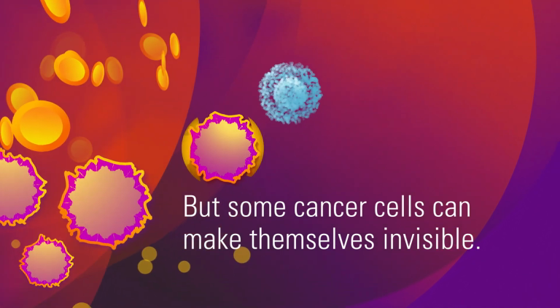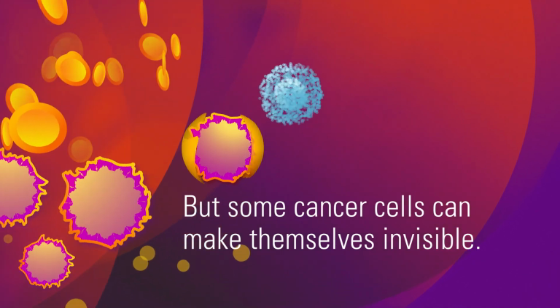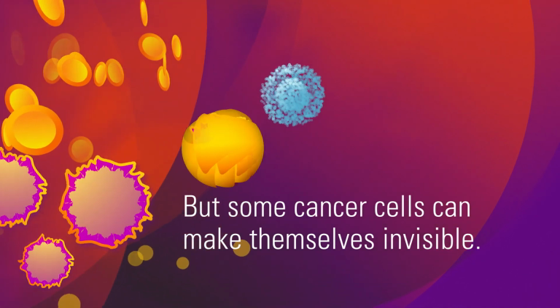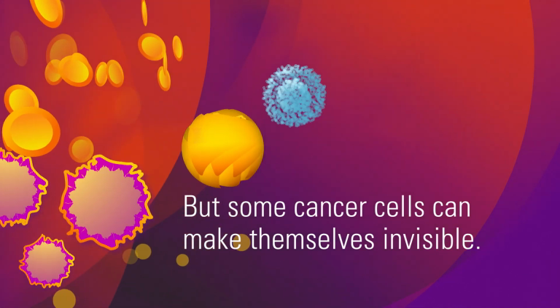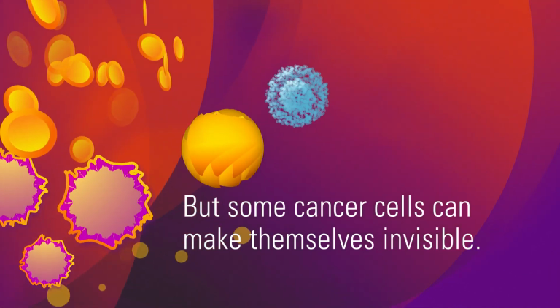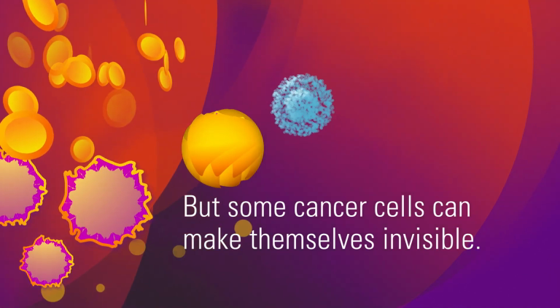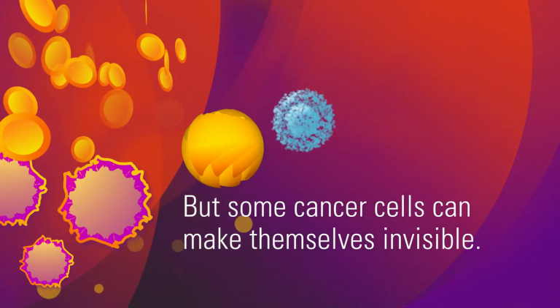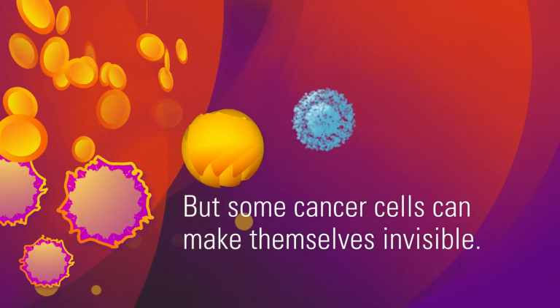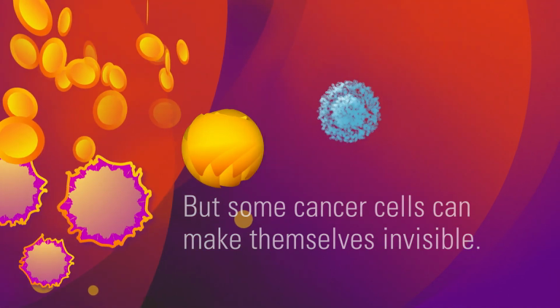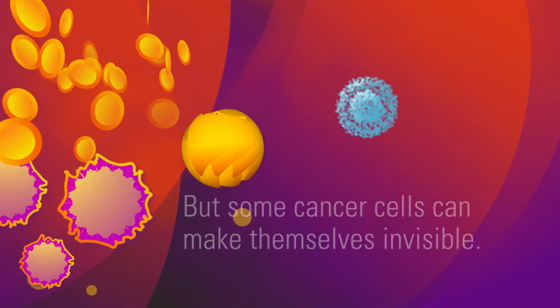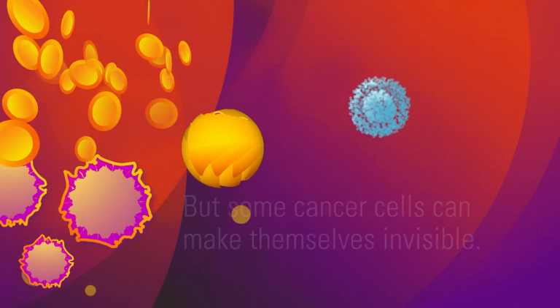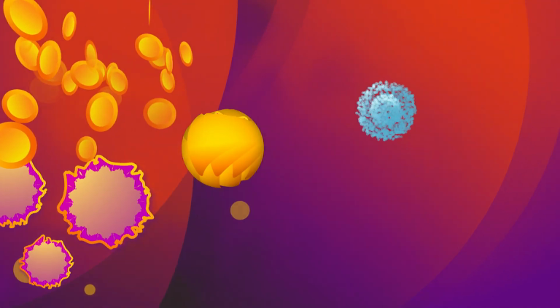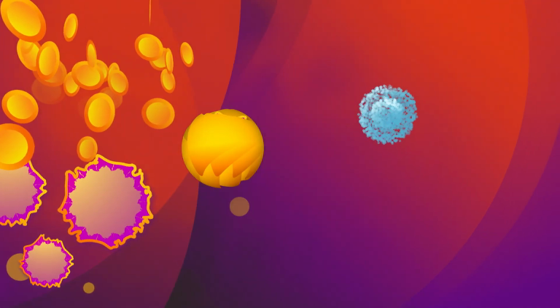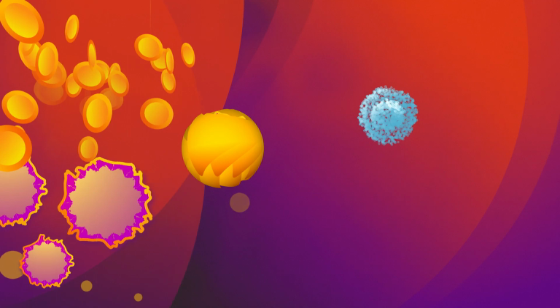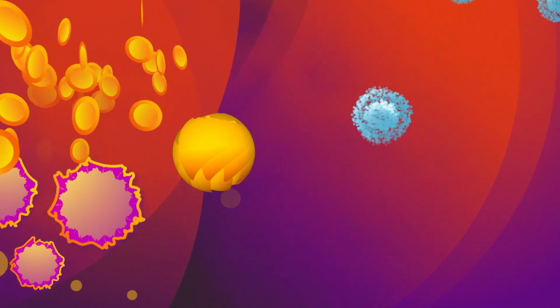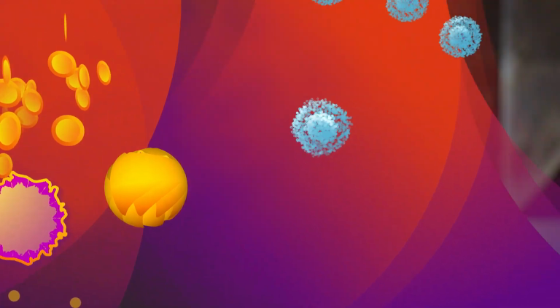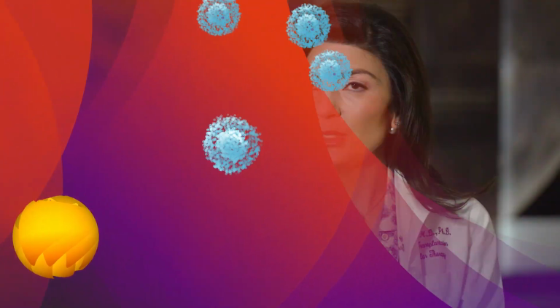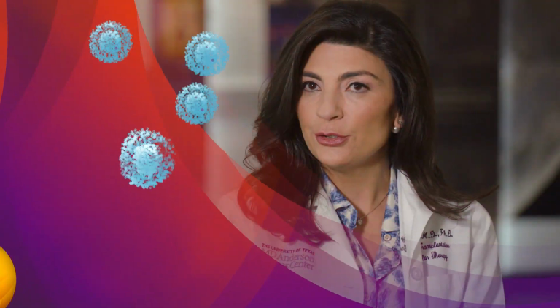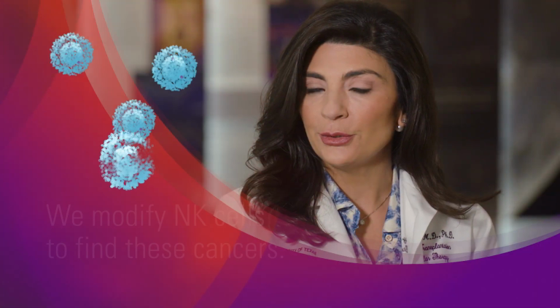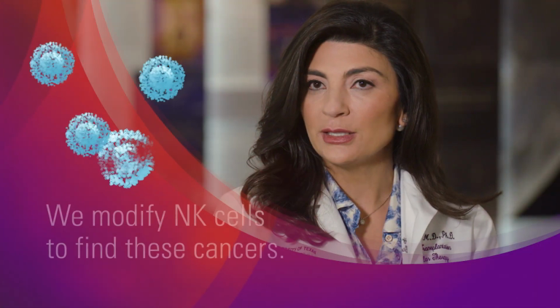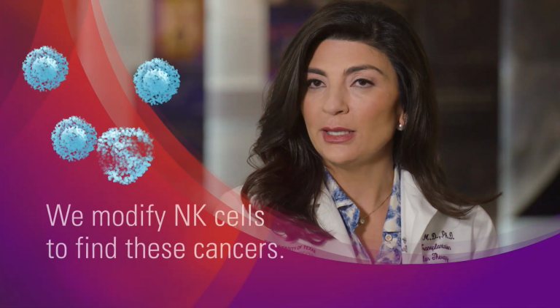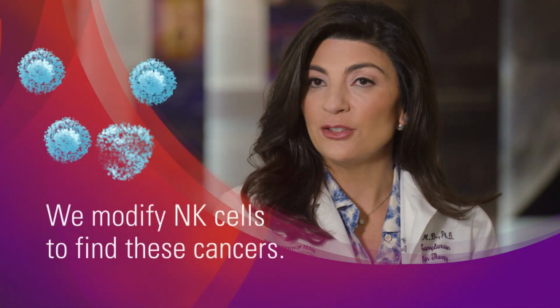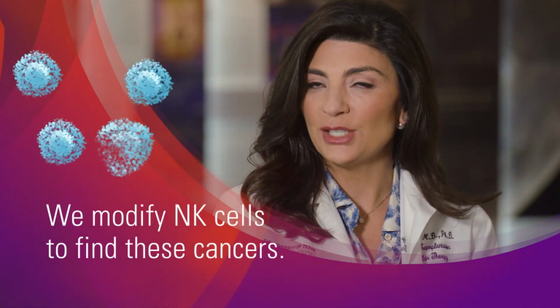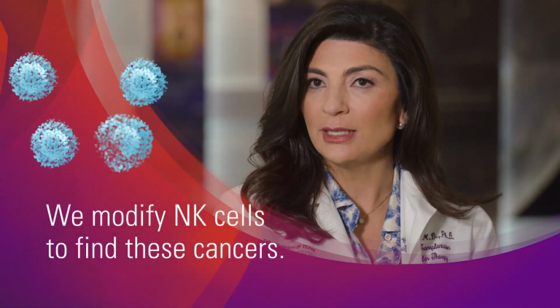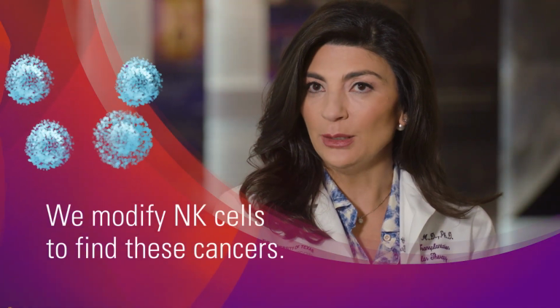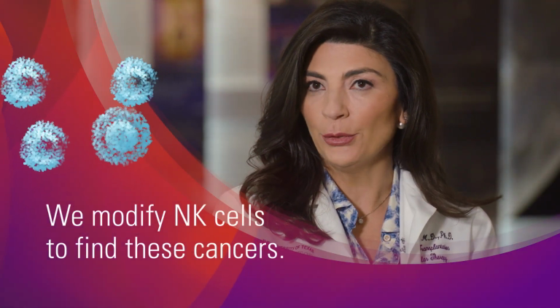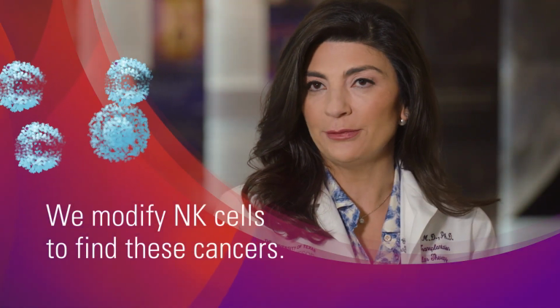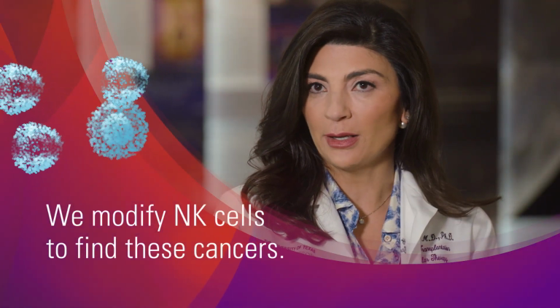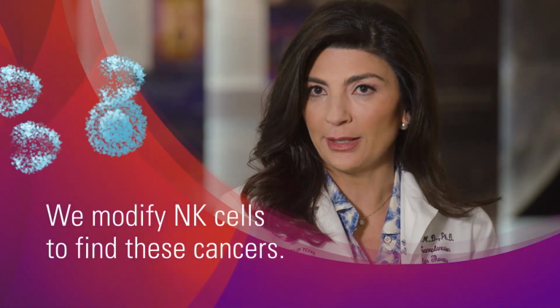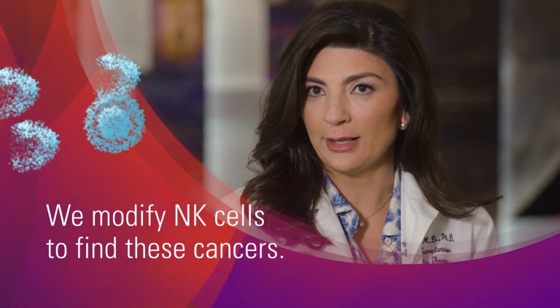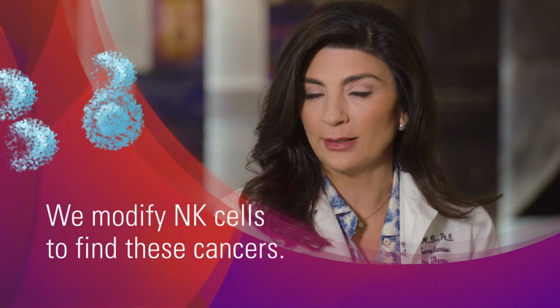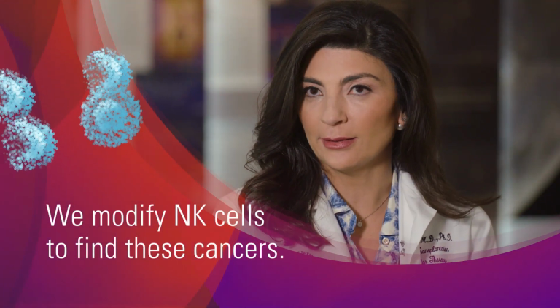They may not be recognized by the natural killer cells. So what we do is we can genetically modify our NK cells.